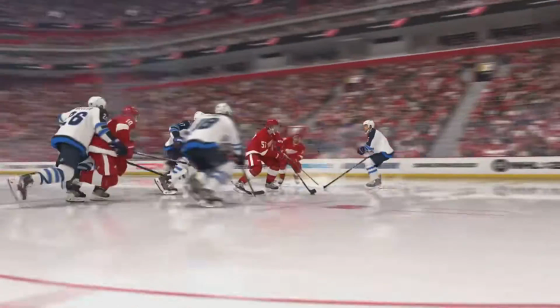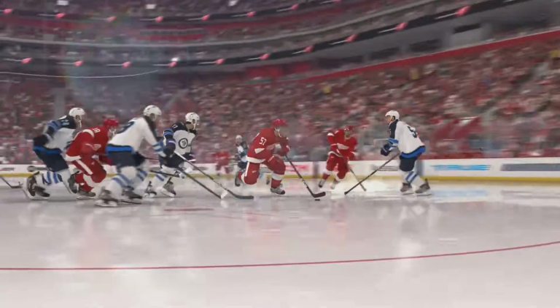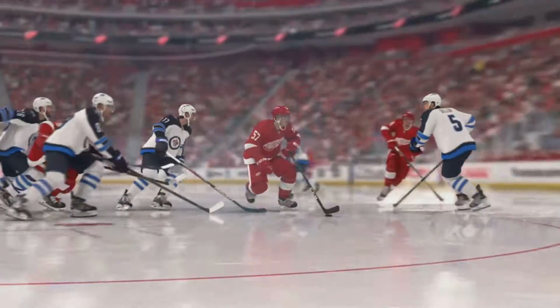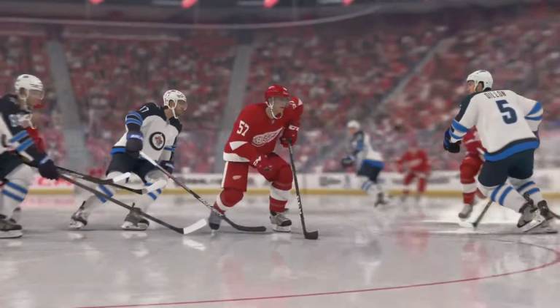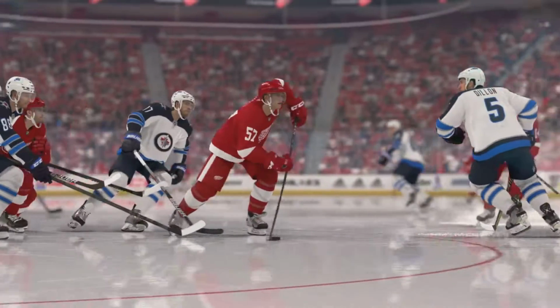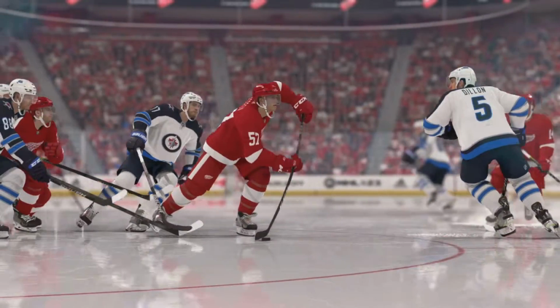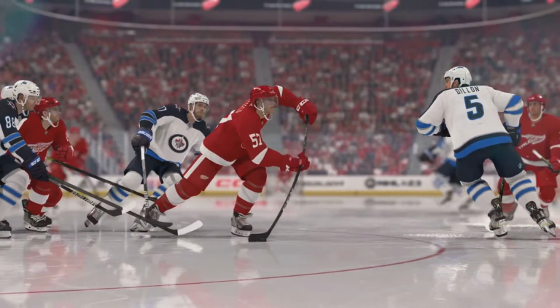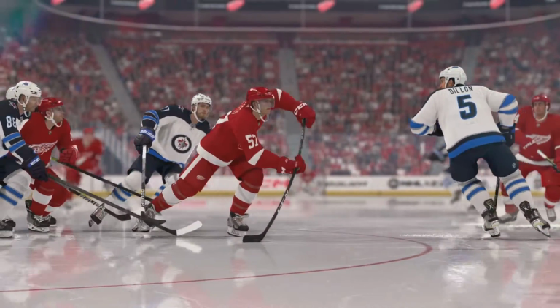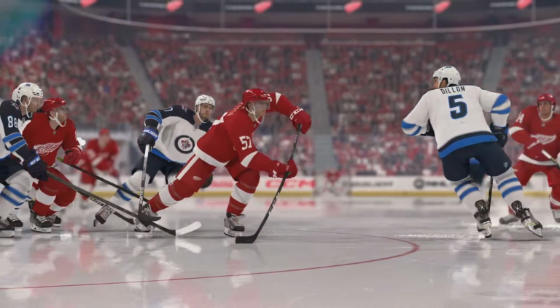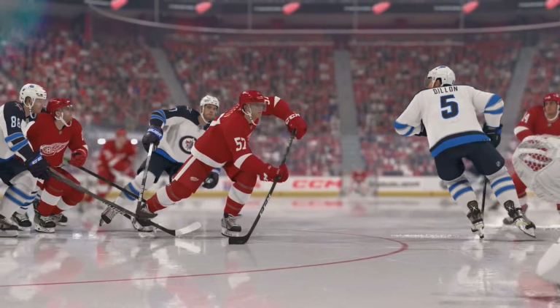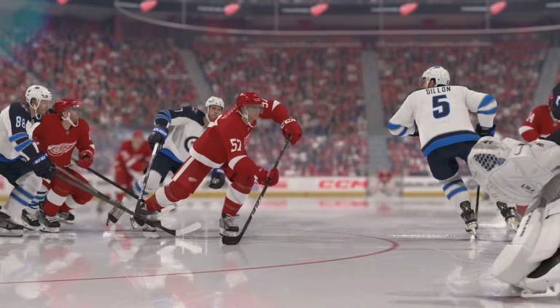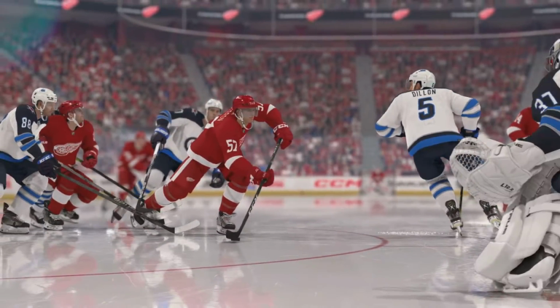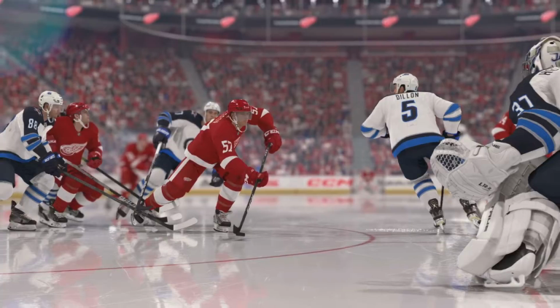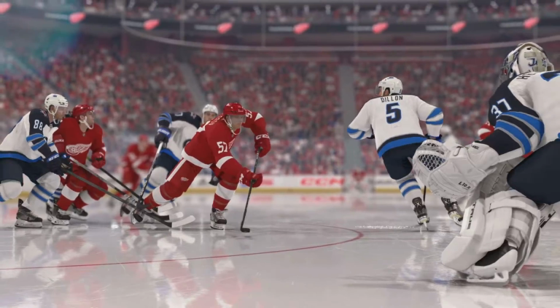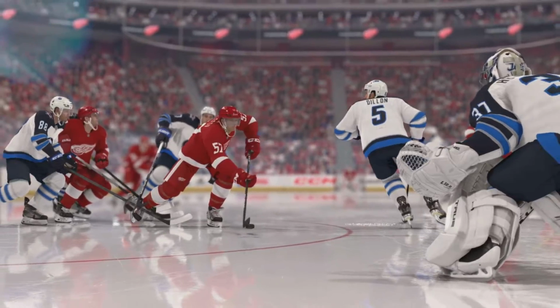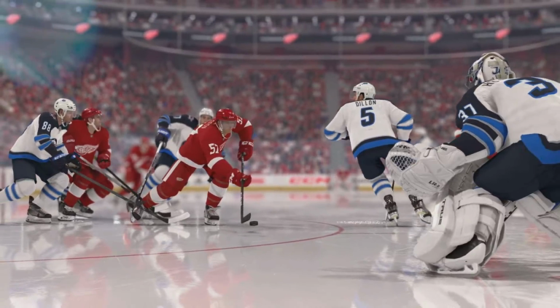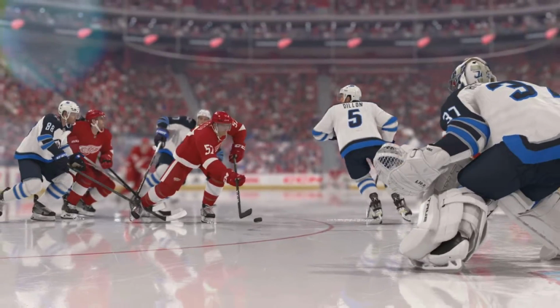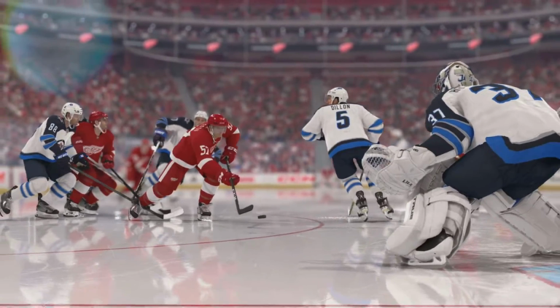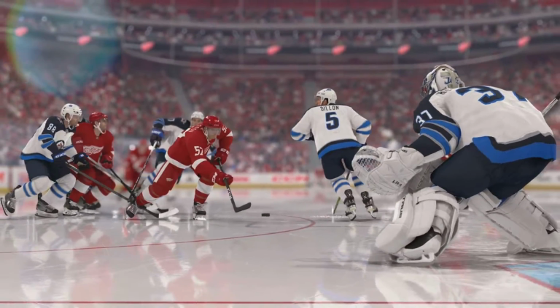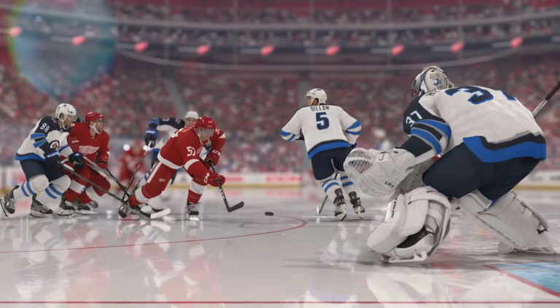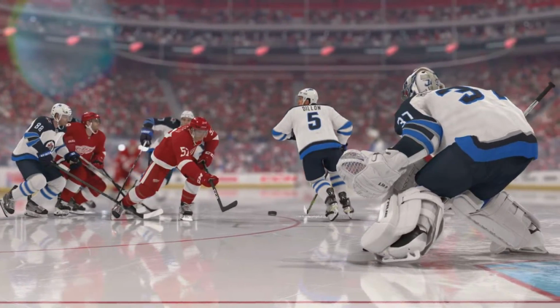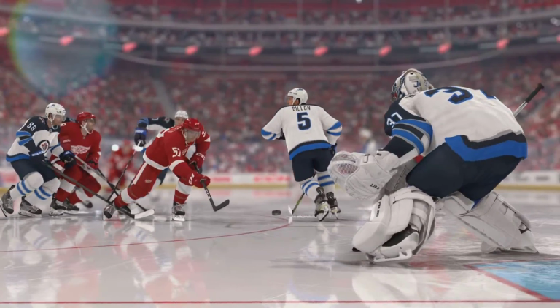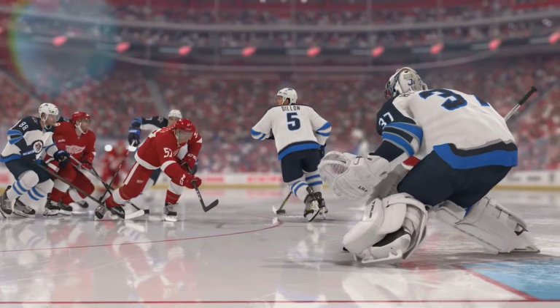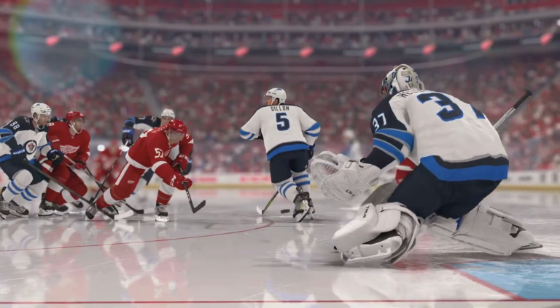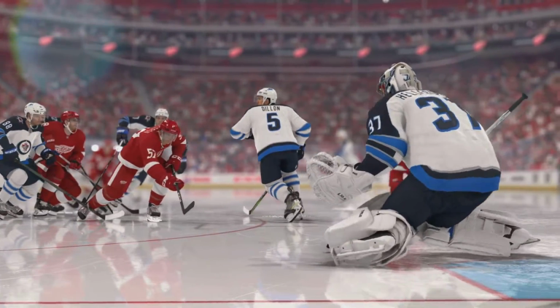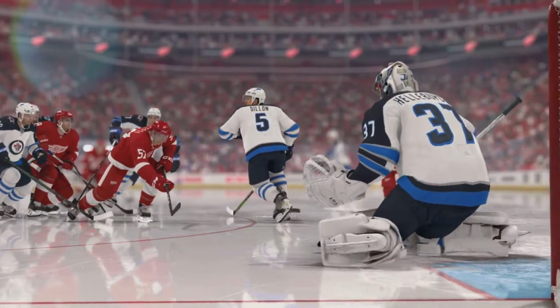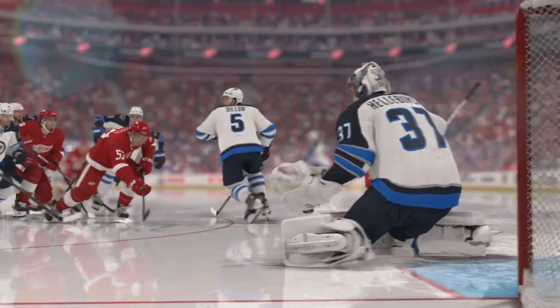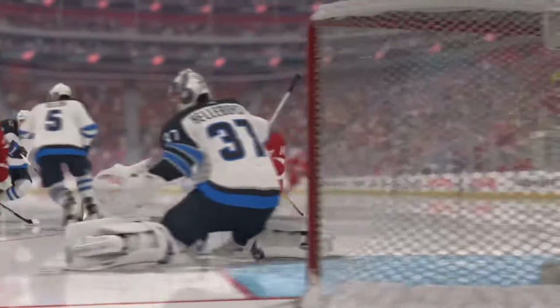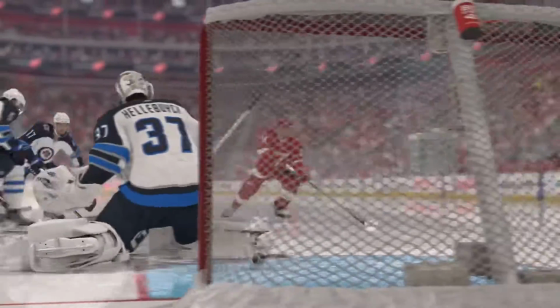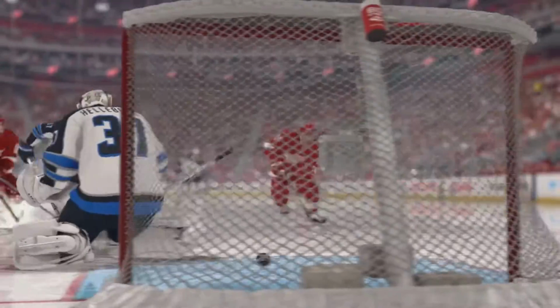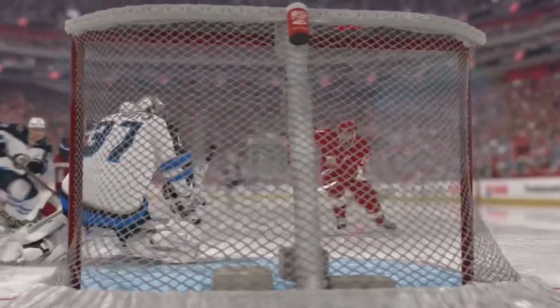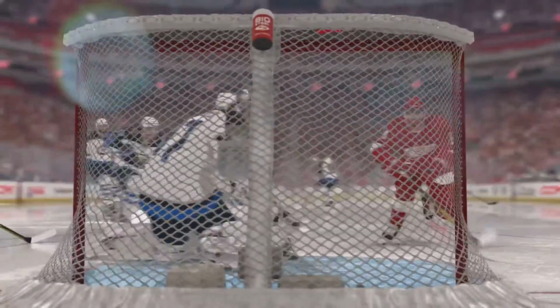He hammered that. Too much power for the goalie to control it — it hits him and still goes in.